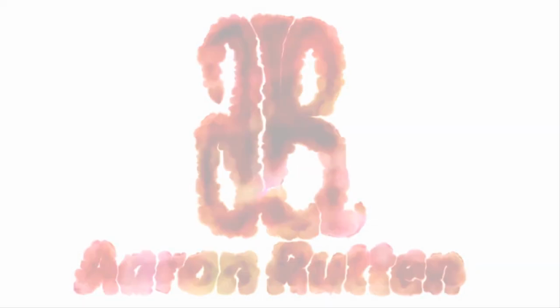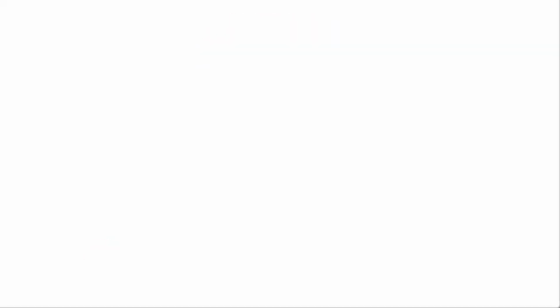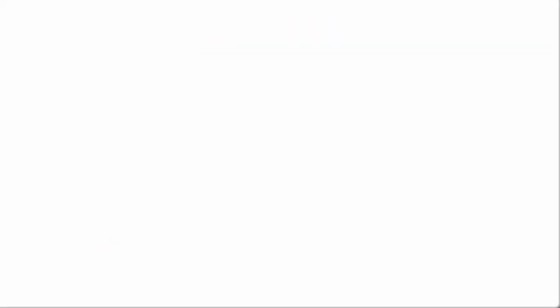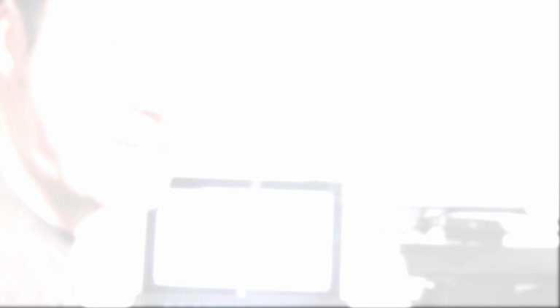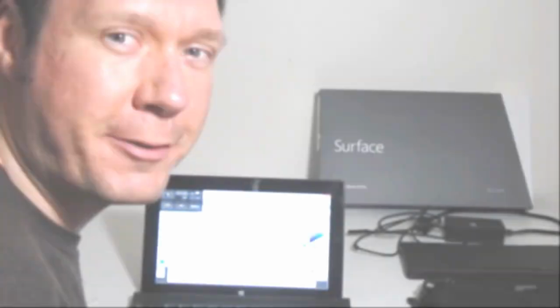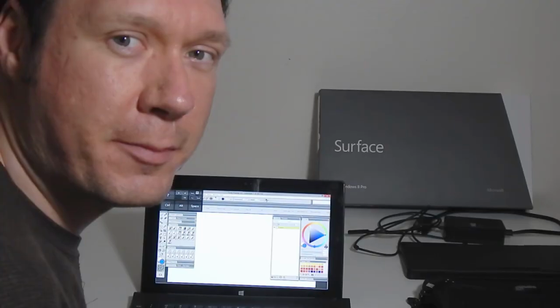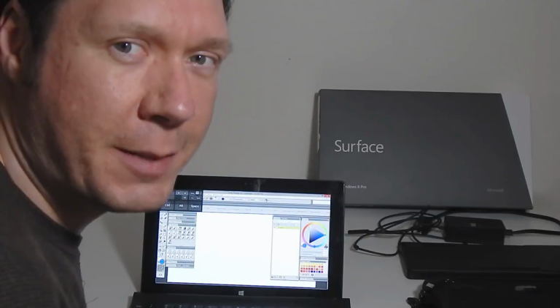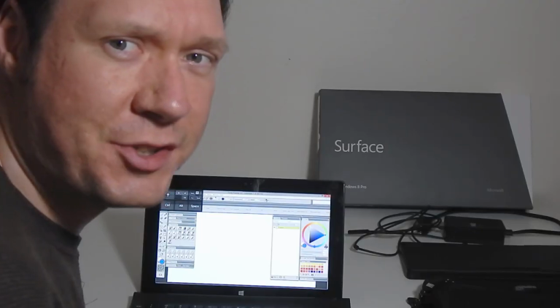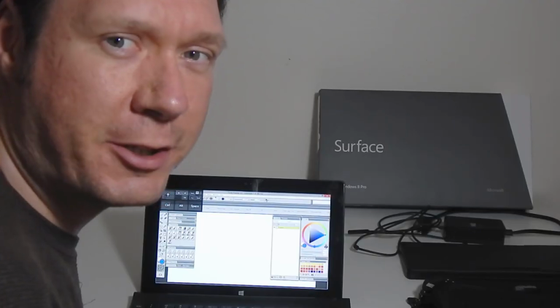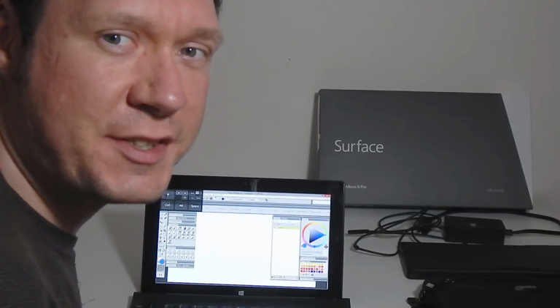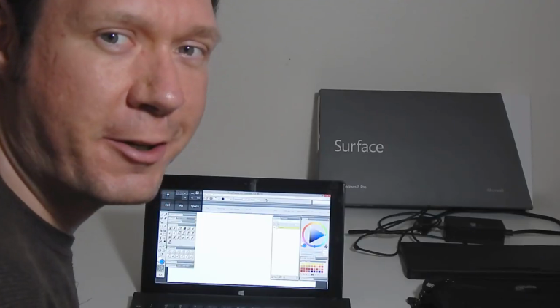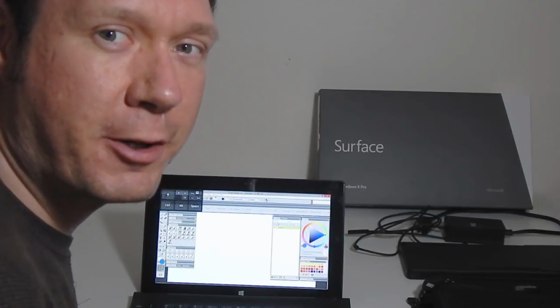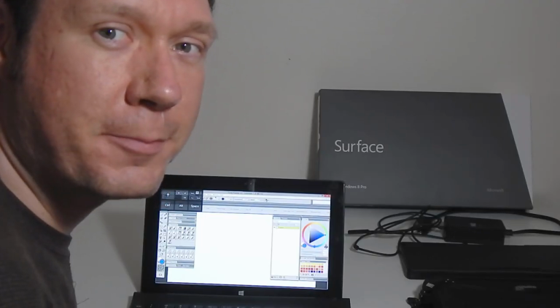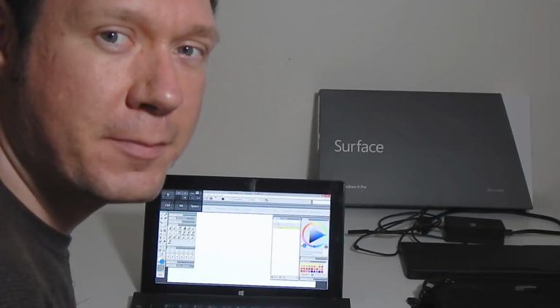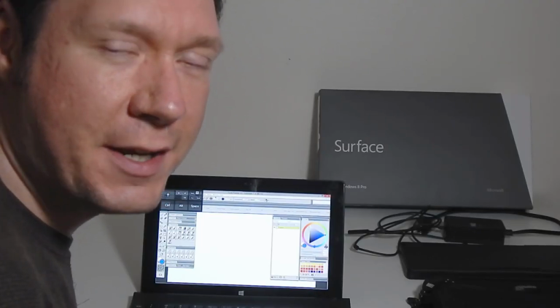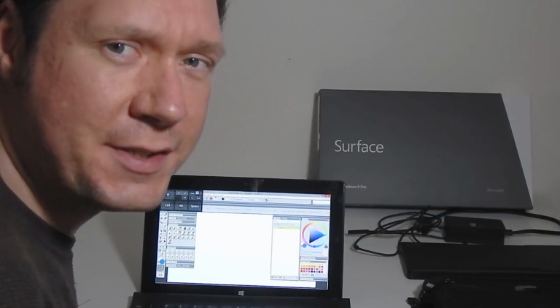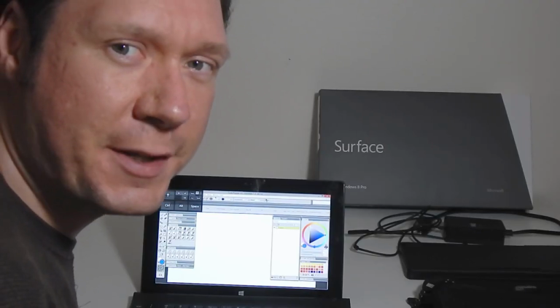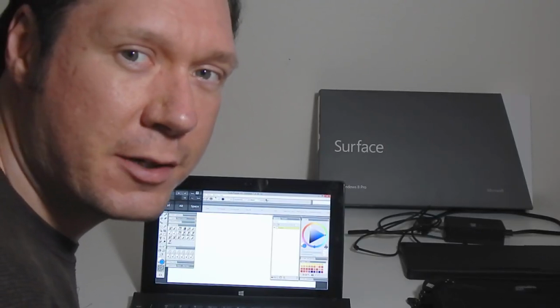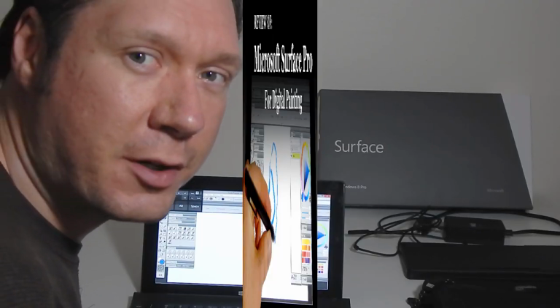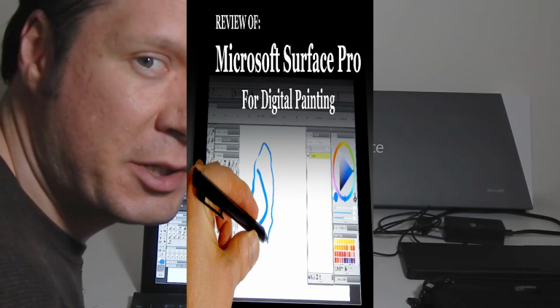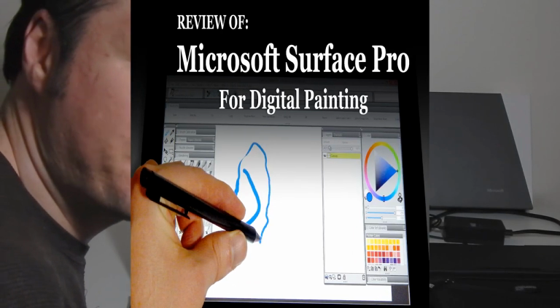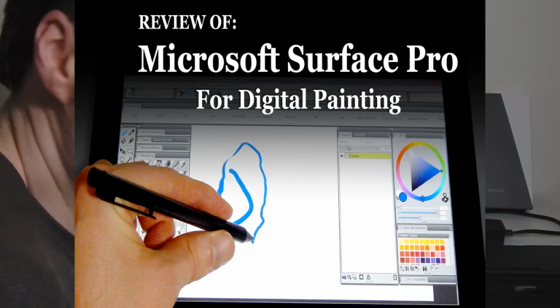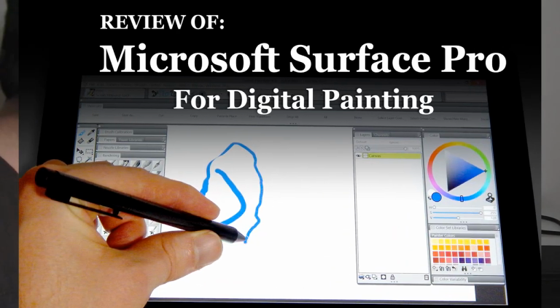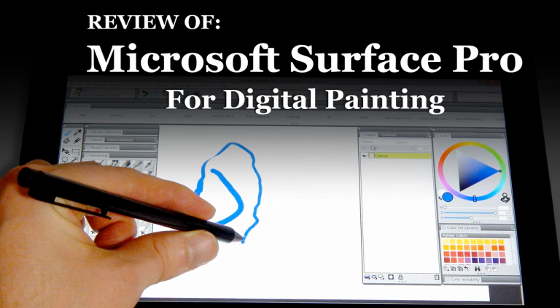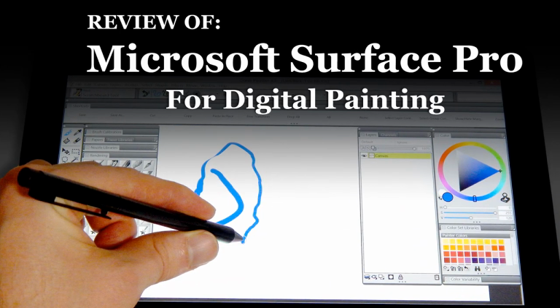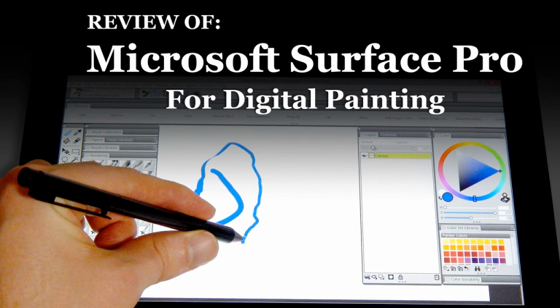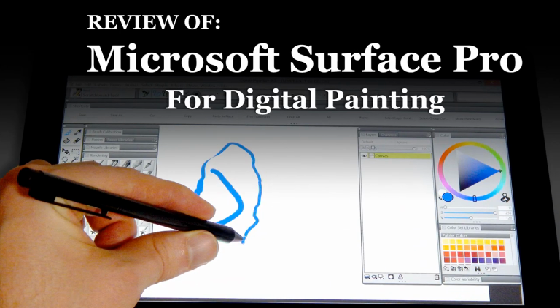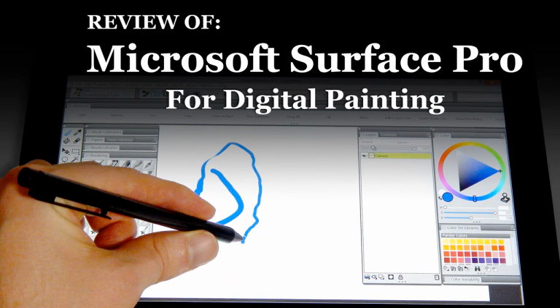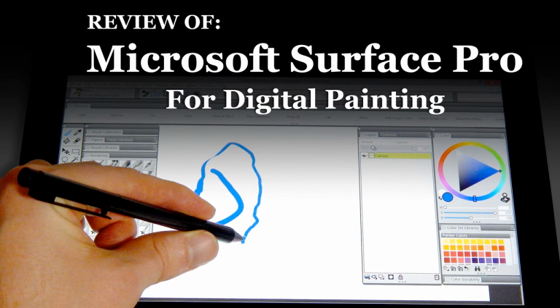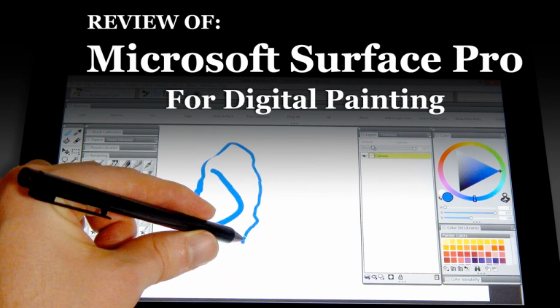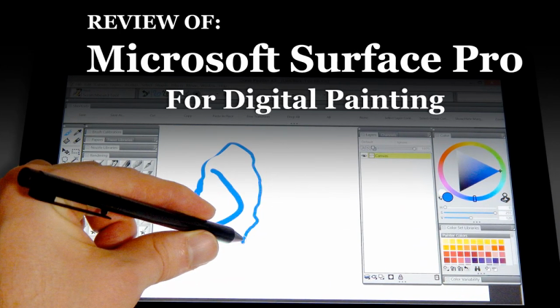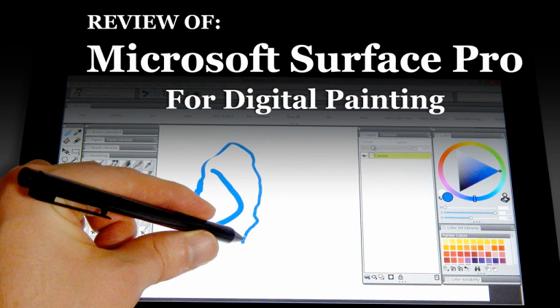Hi there, I'm digital artist Aaron Rutten, and in this video I'll be reviewing the Microsoft Surface Pro tablet.